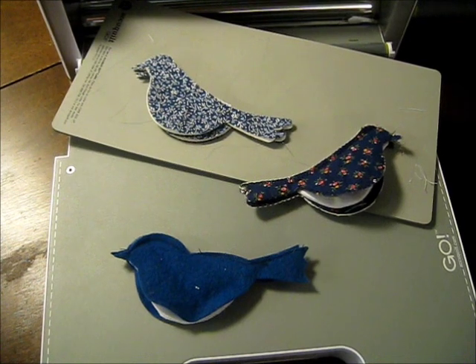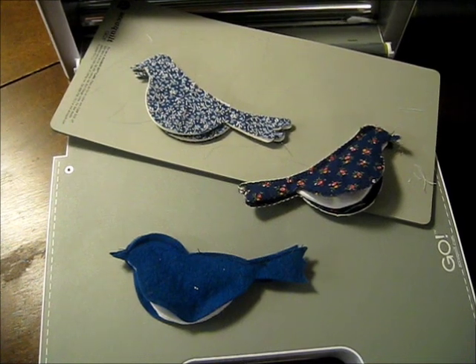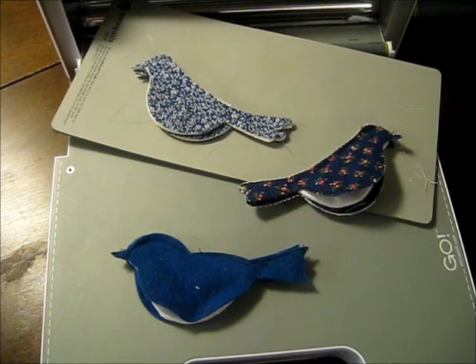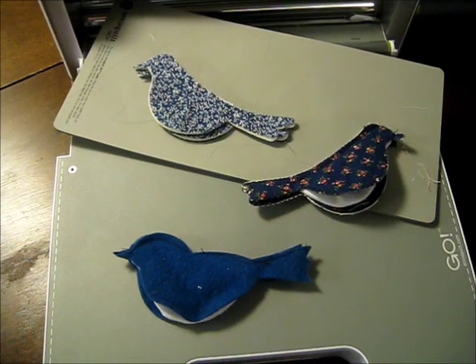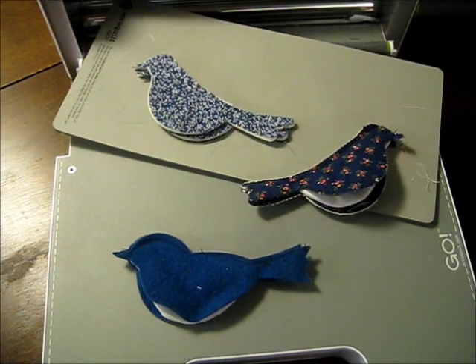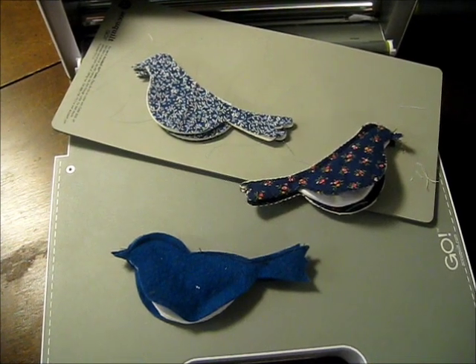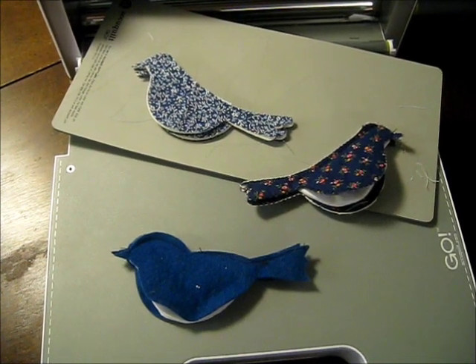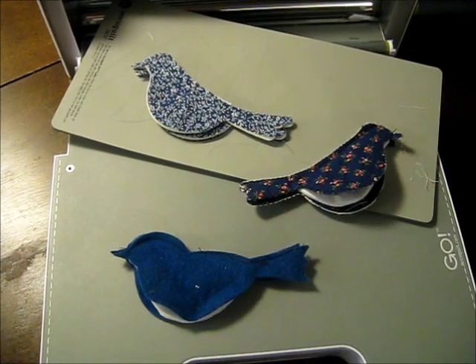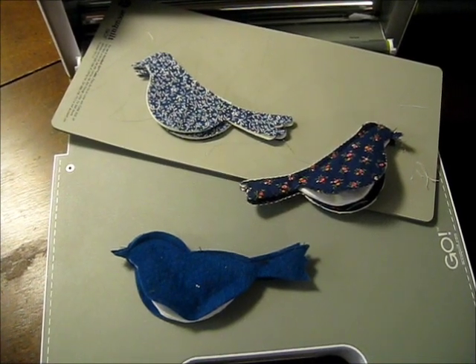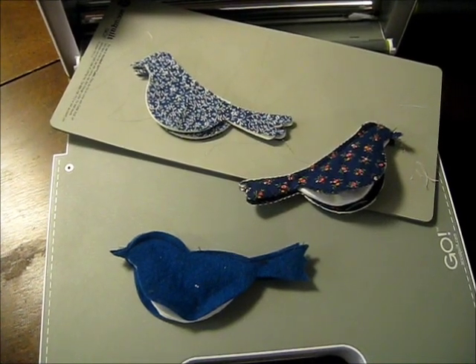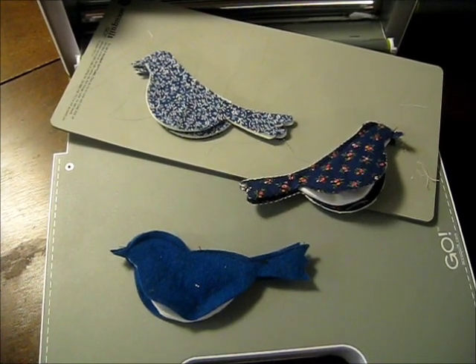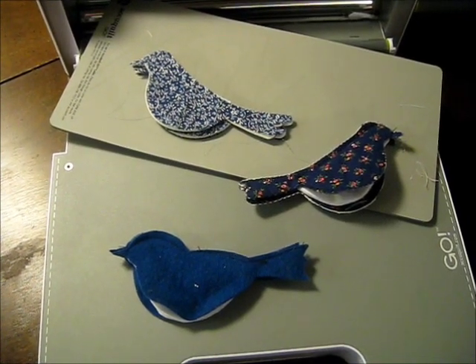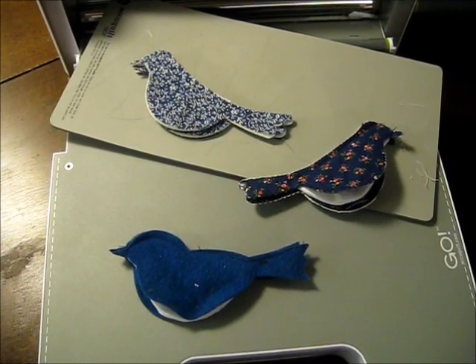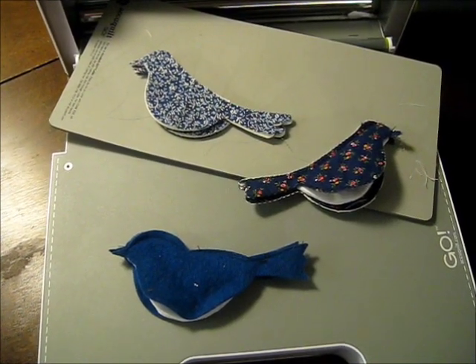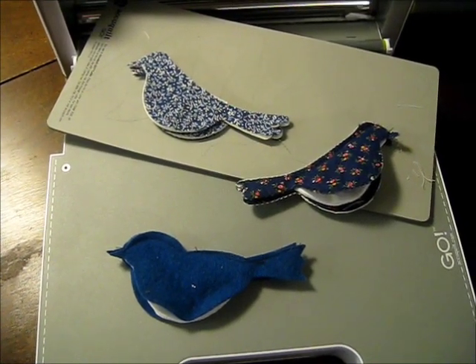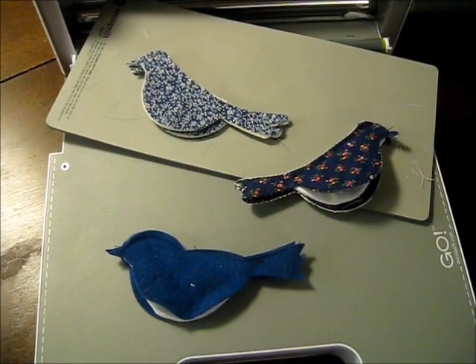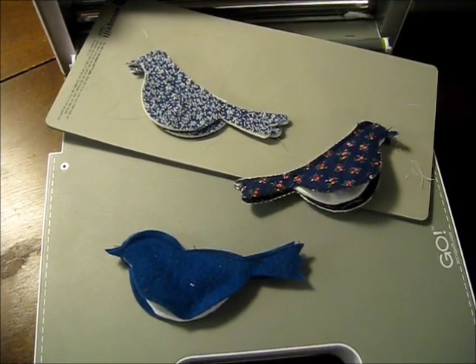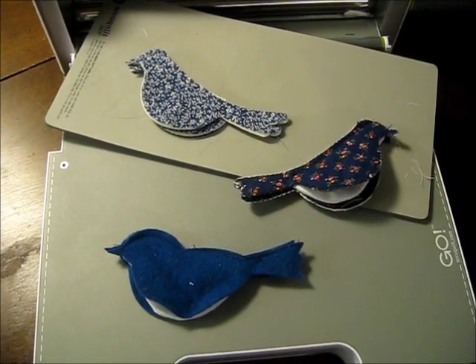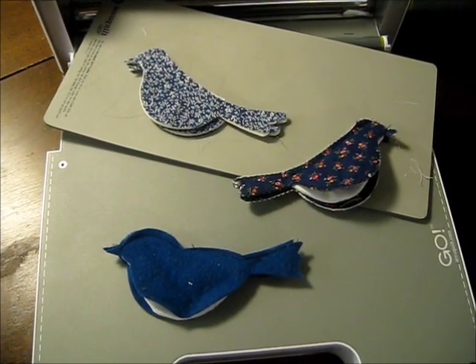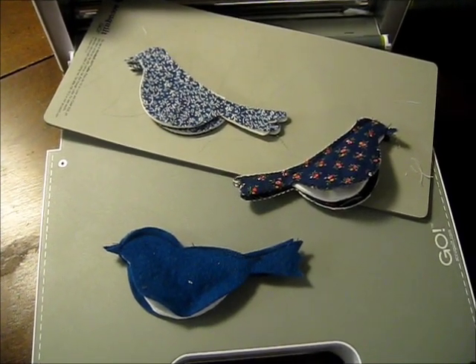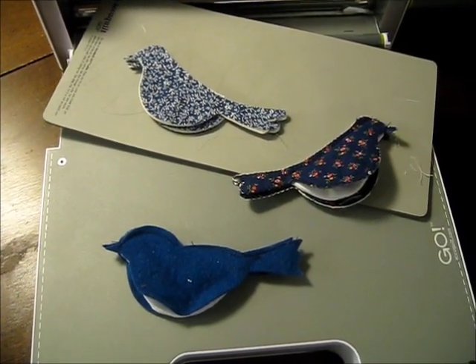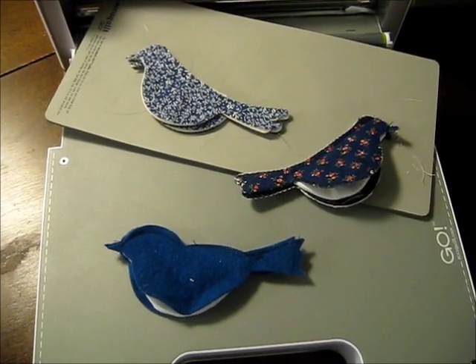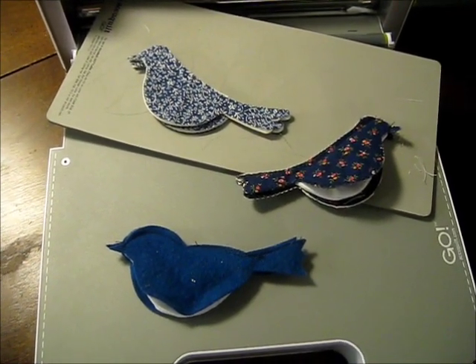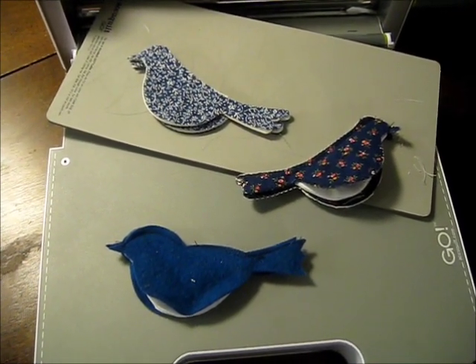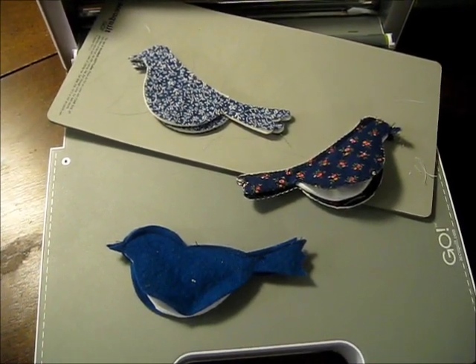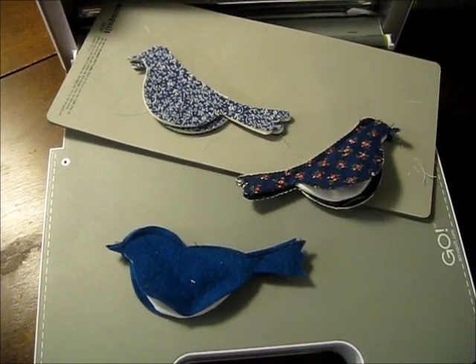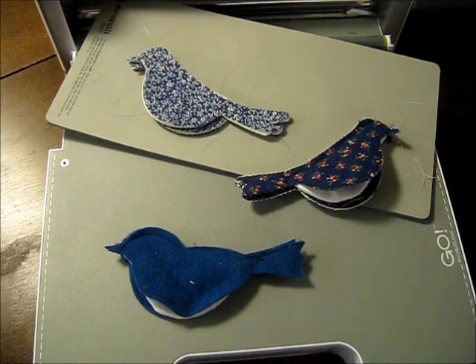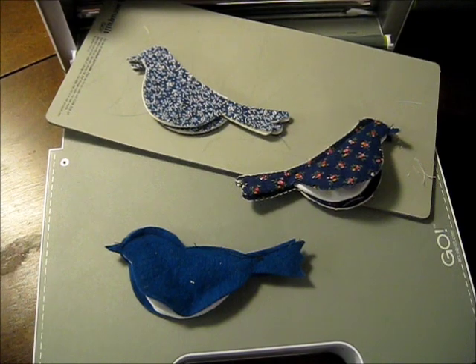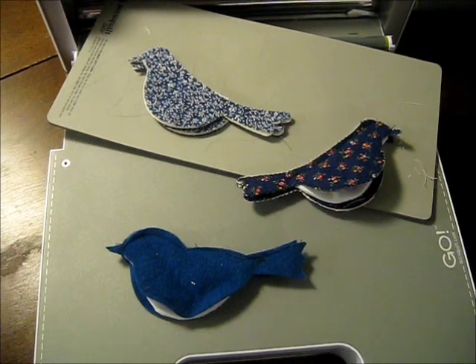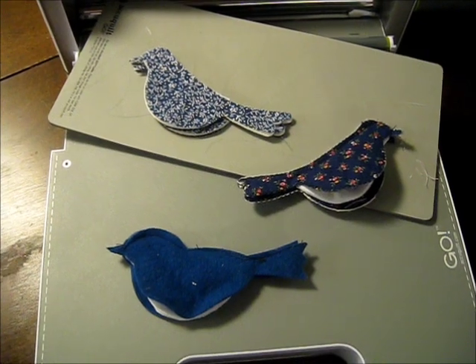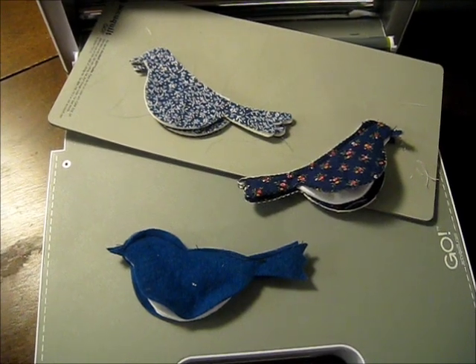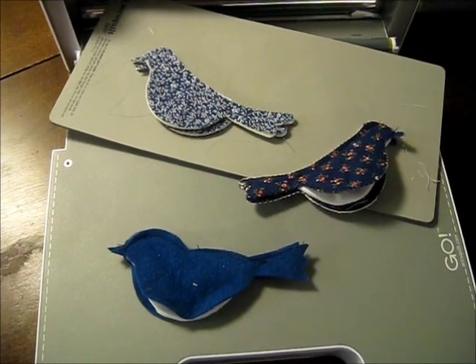For more information about this project and my other AccuQuilt Go projects, check out my blog, Michelle's Romantic Tangle. Thank you.